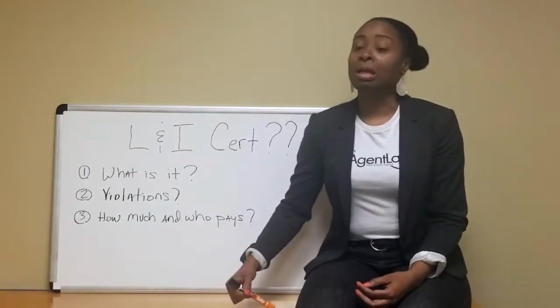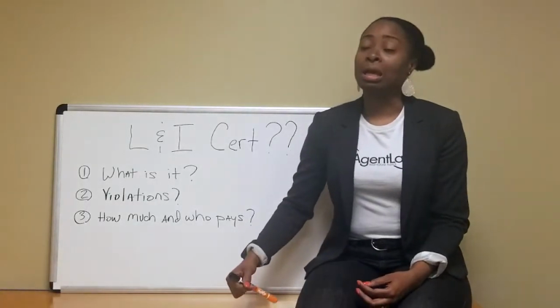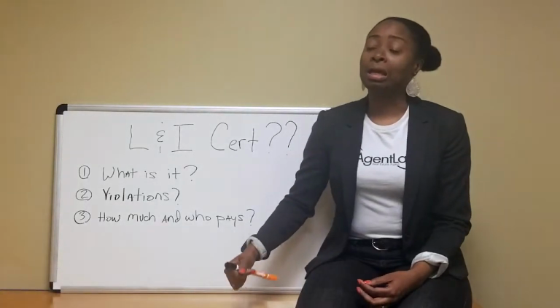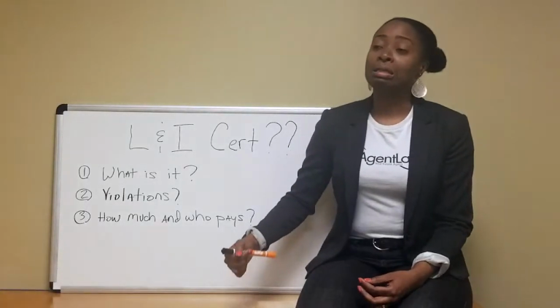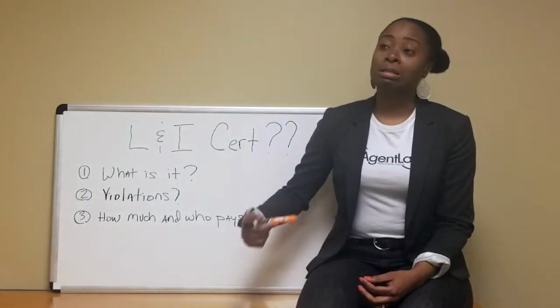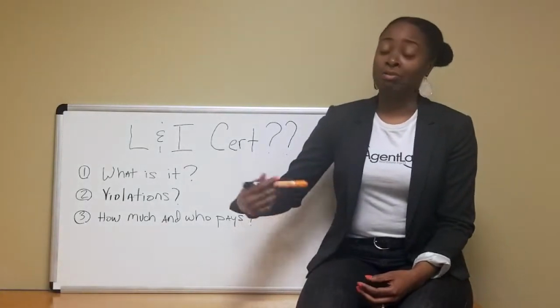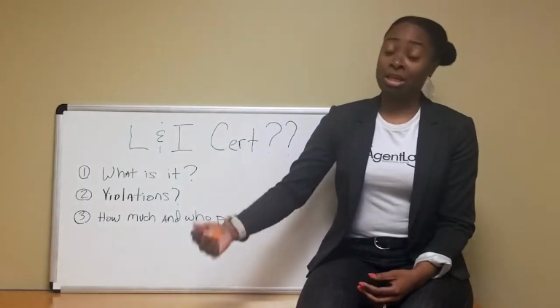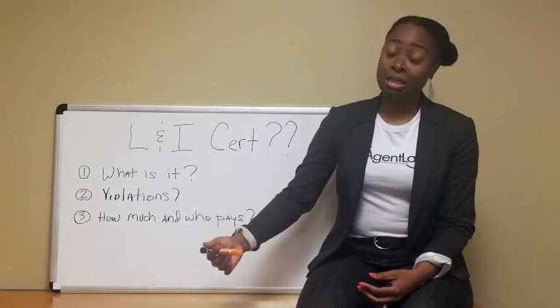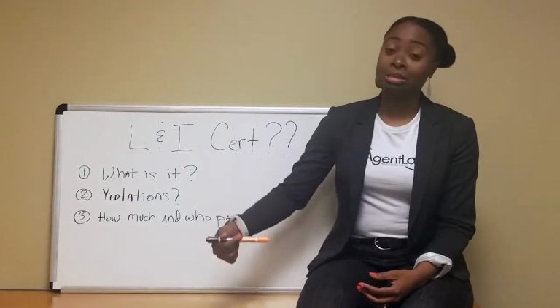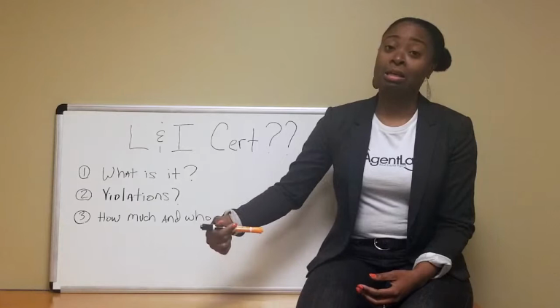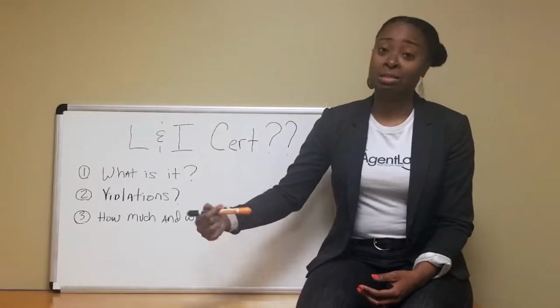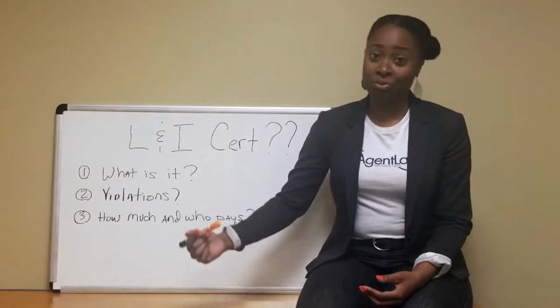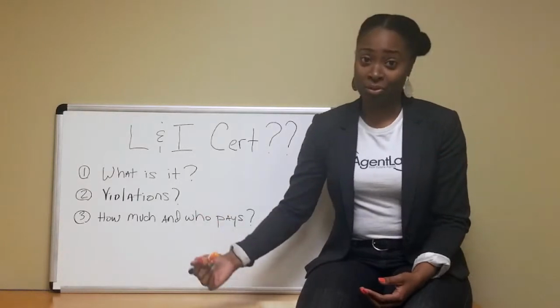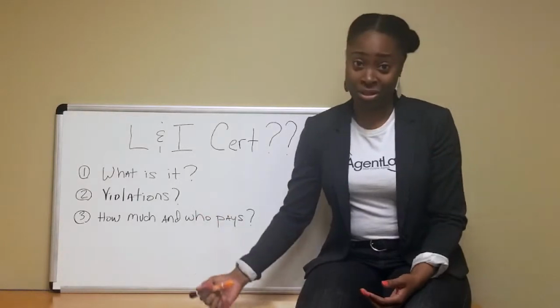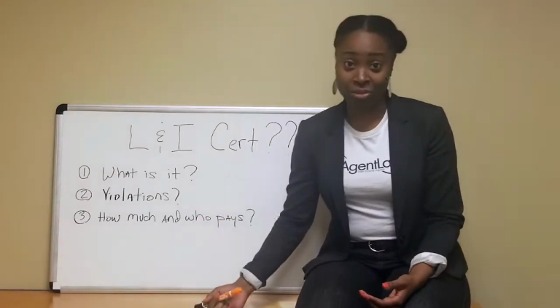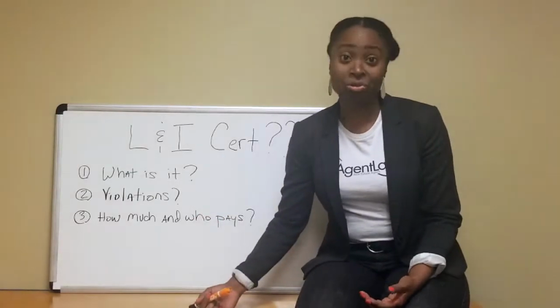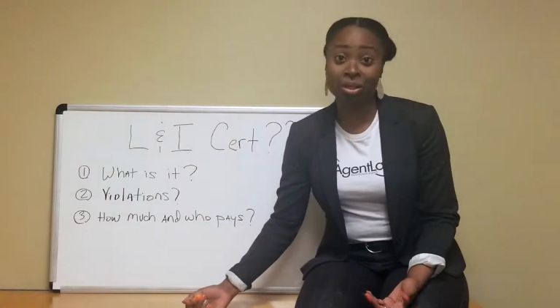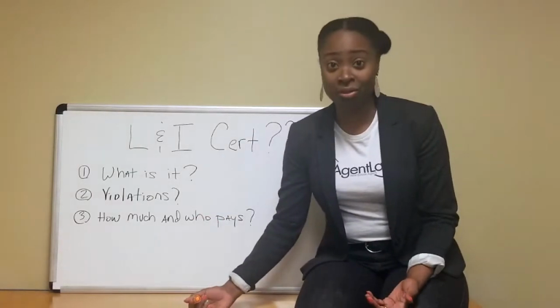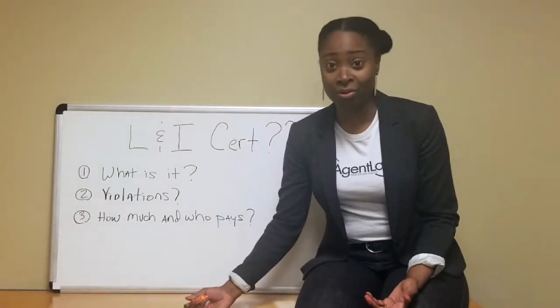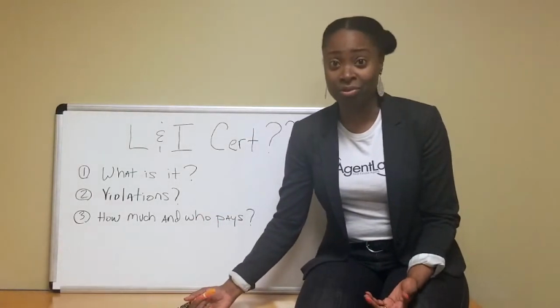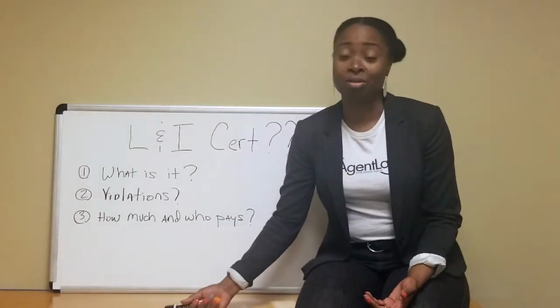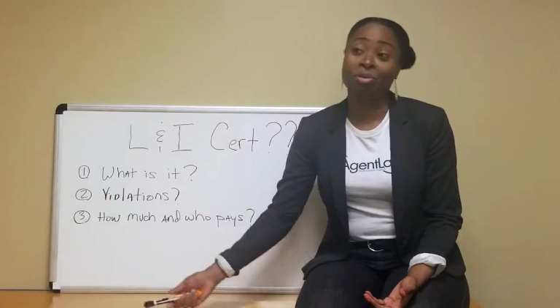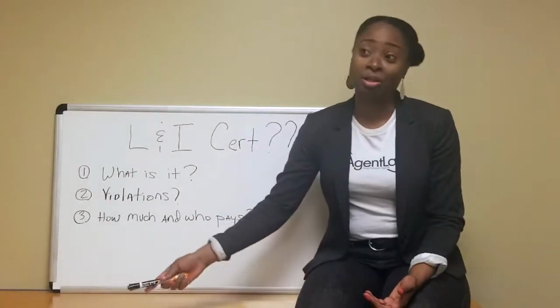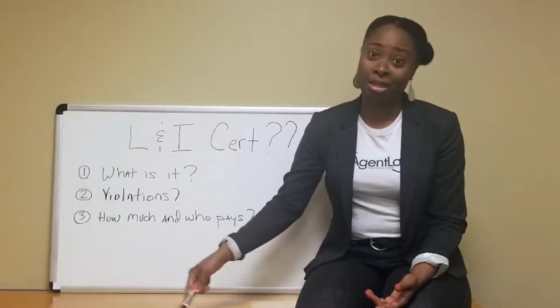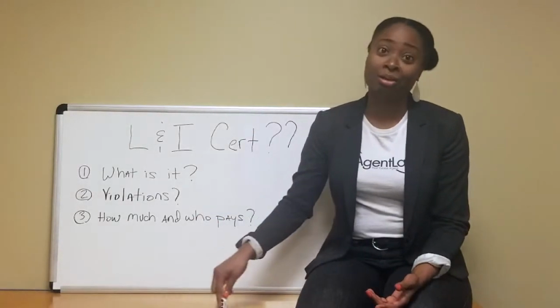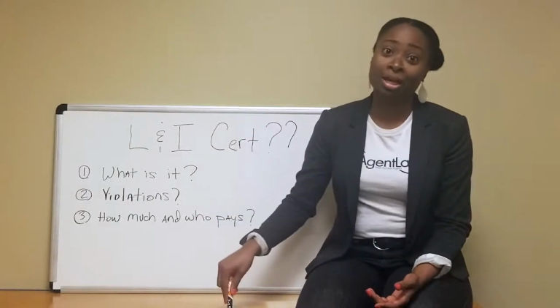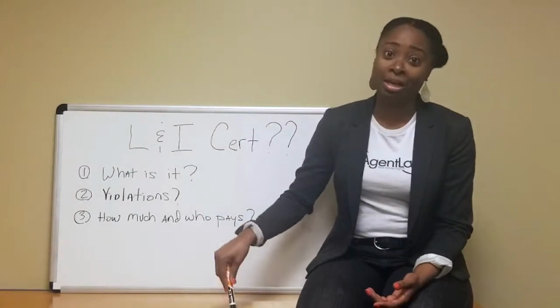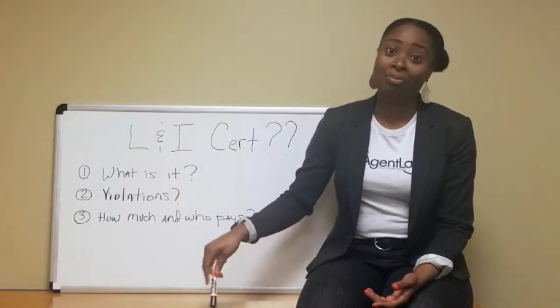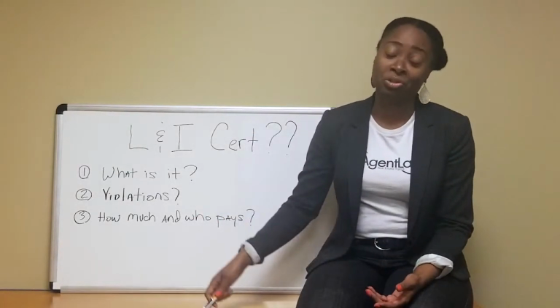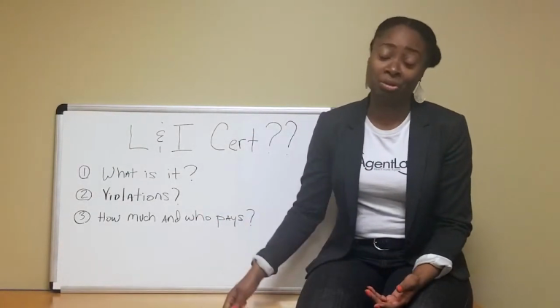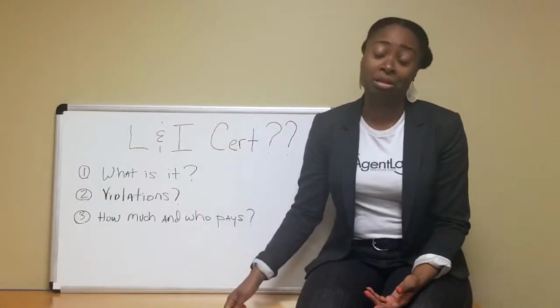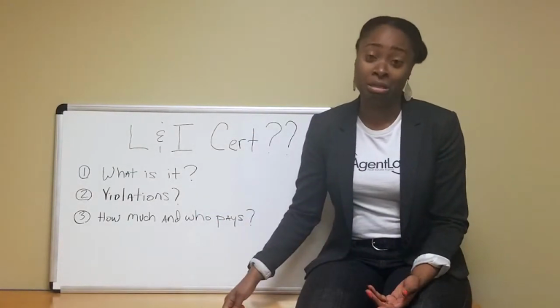And if there are violations, it's up to the seller to clear those and for L&I to come back out and make sure that it's done.